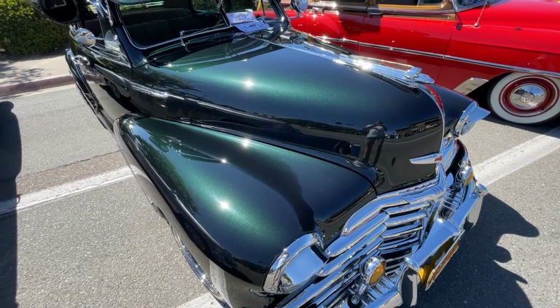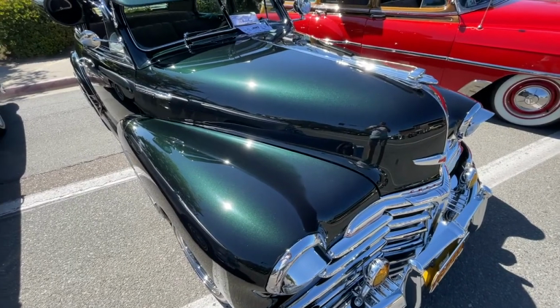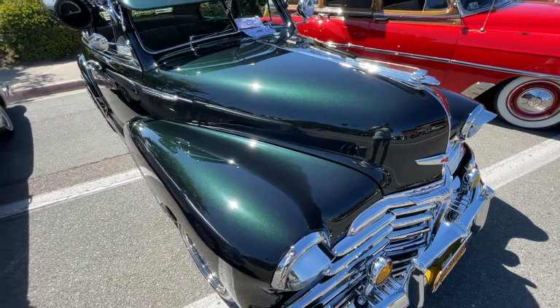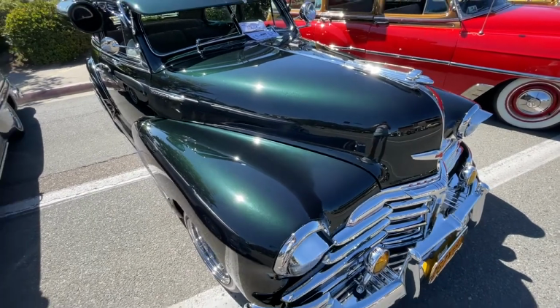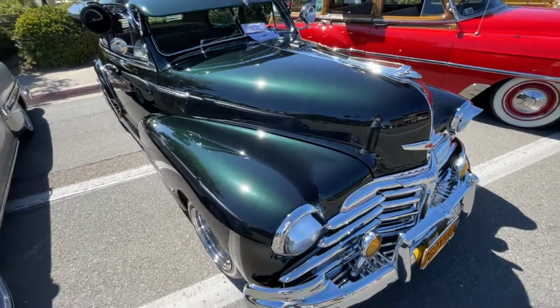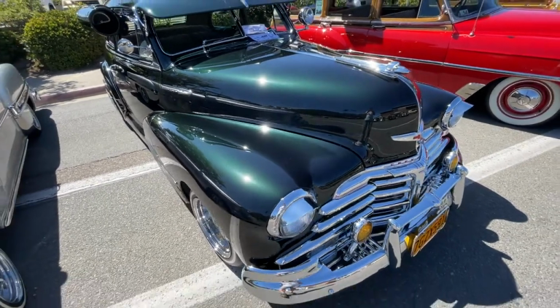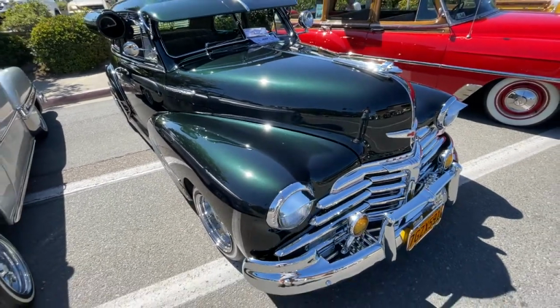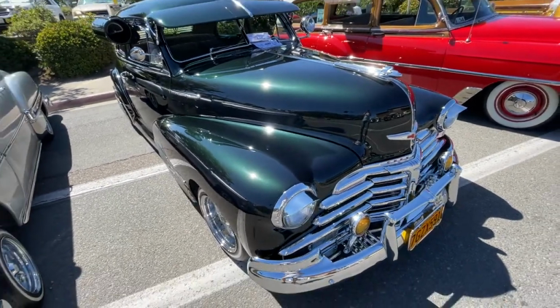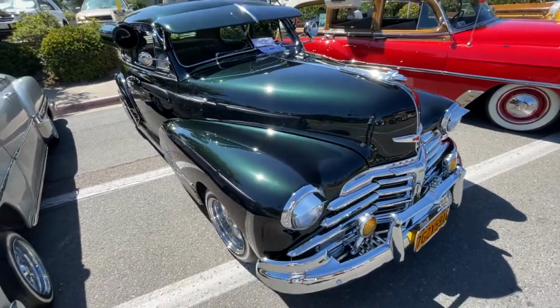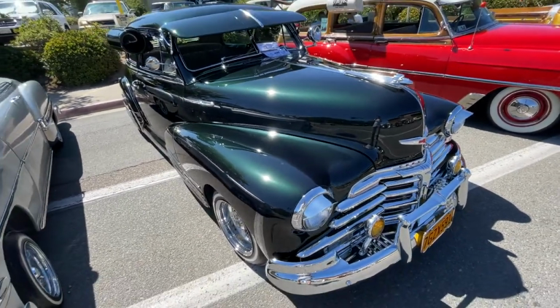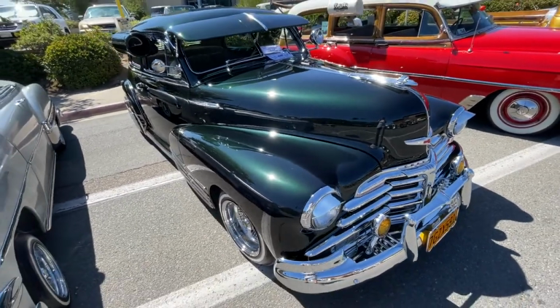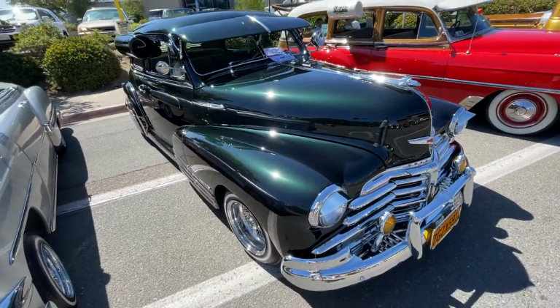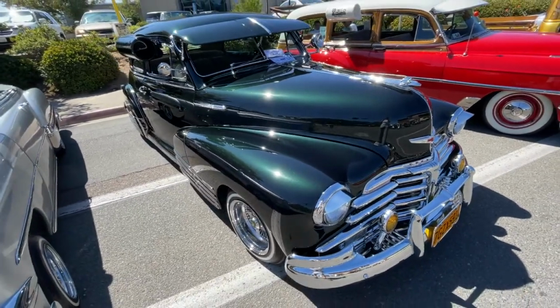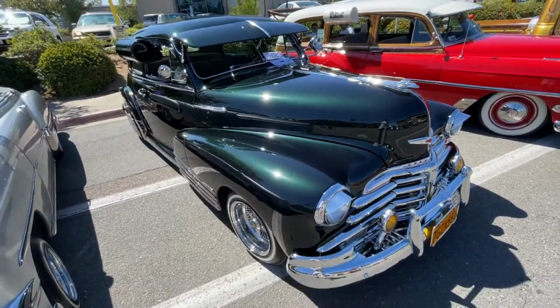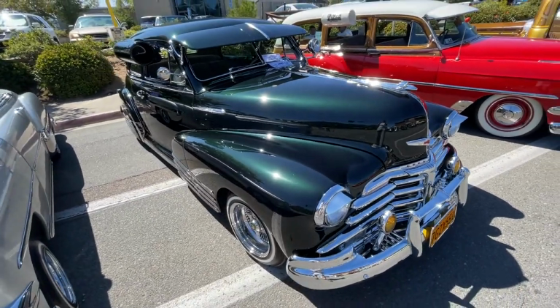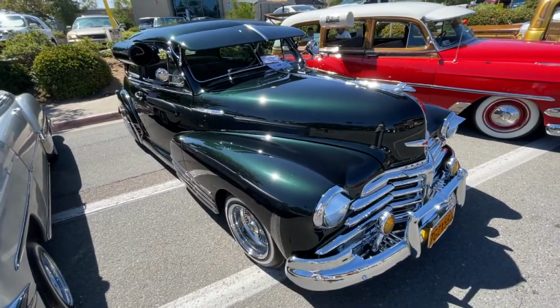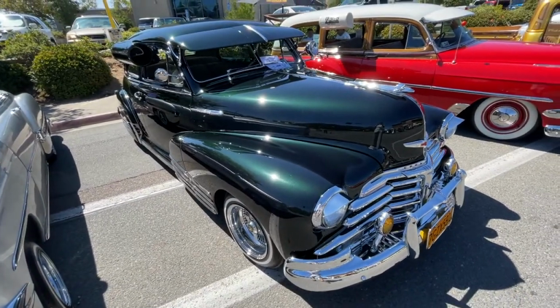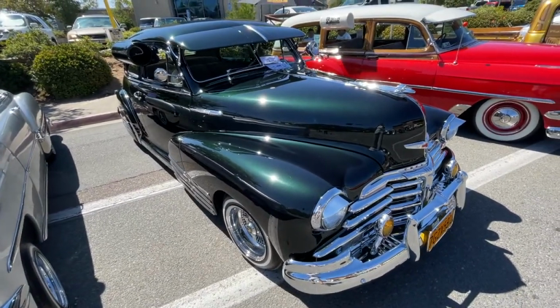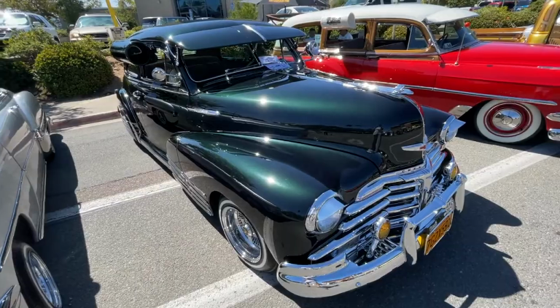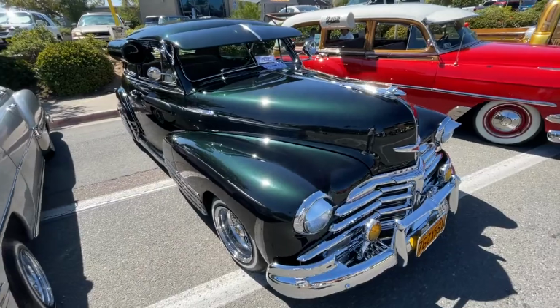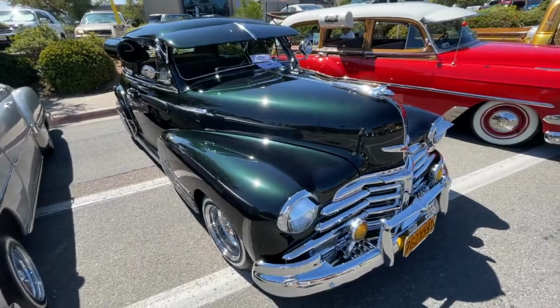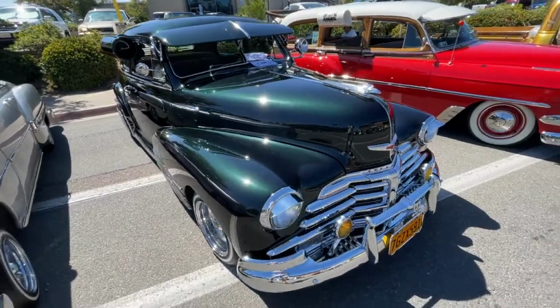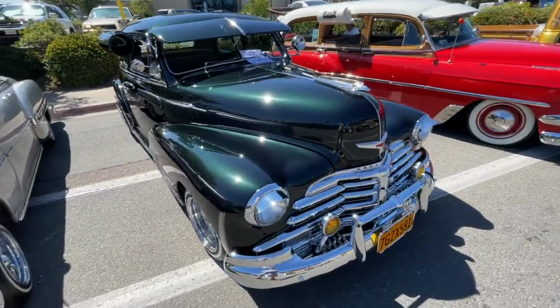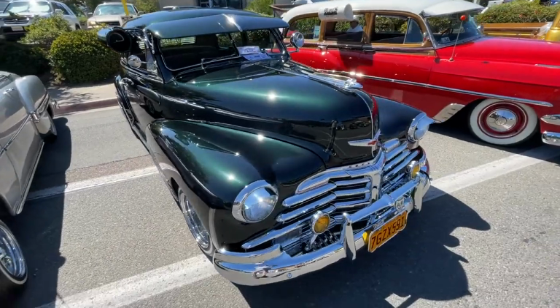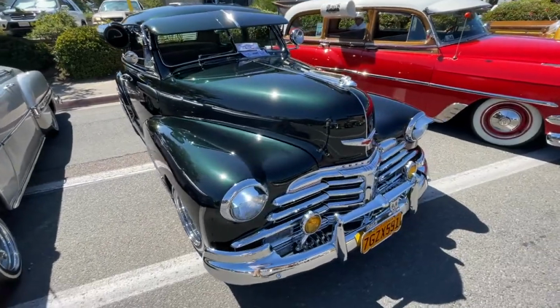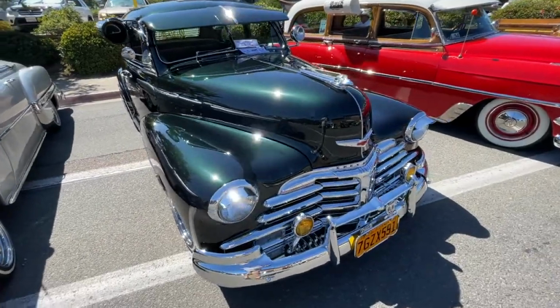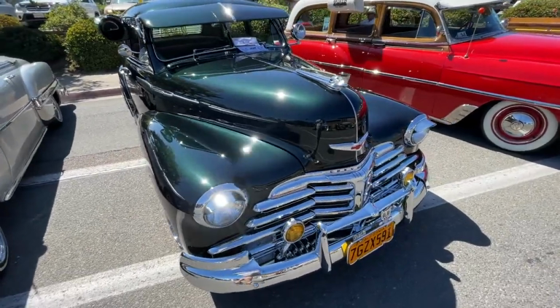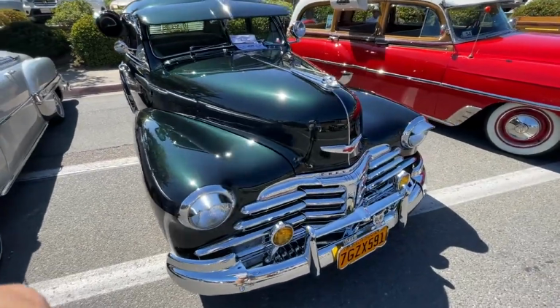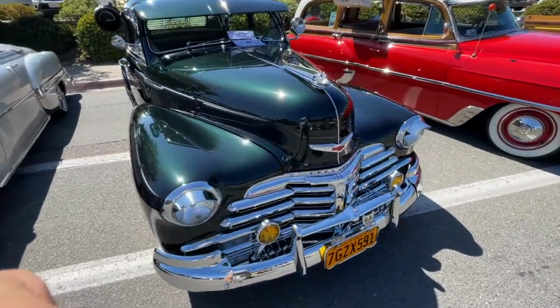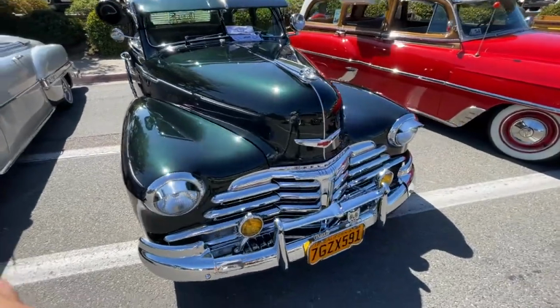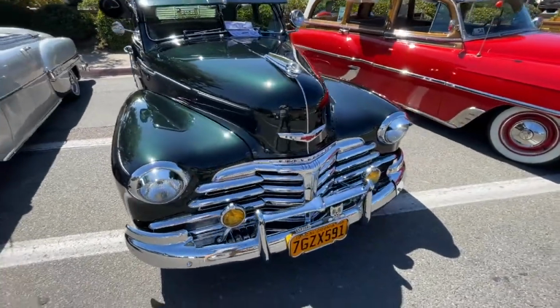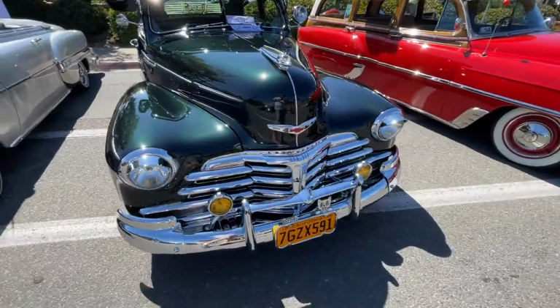All these guys are in a car club called Oldies Car Club. Question is: do you think this car is cool? Yes or no?